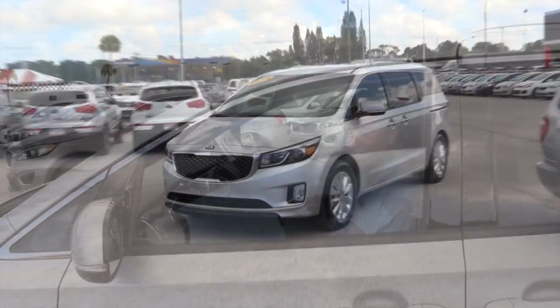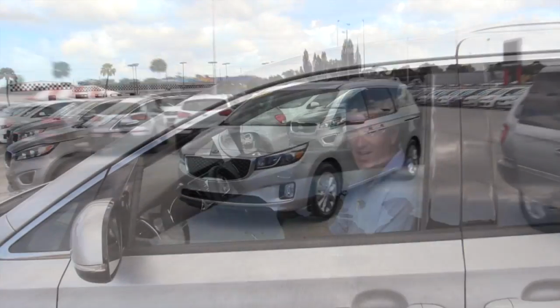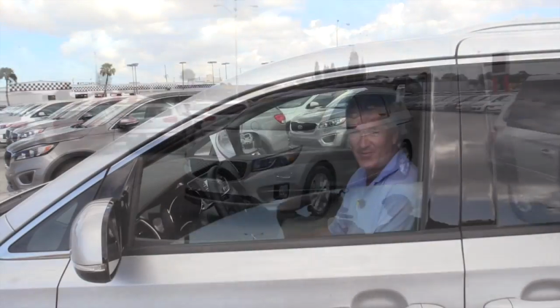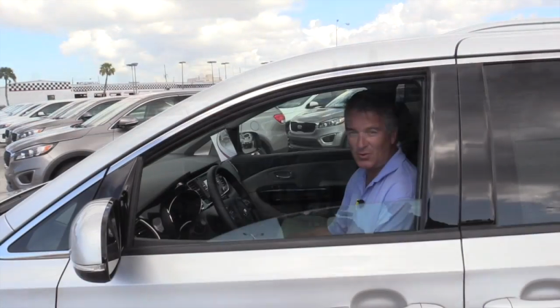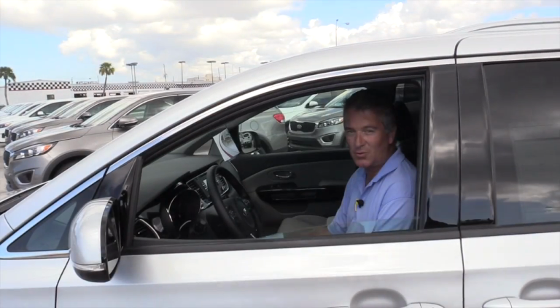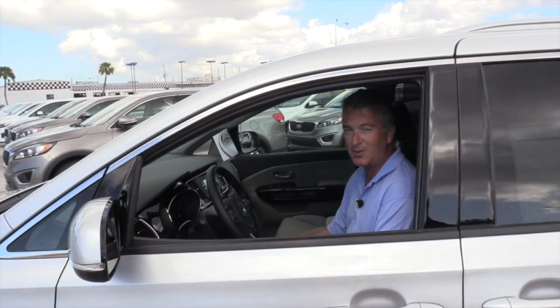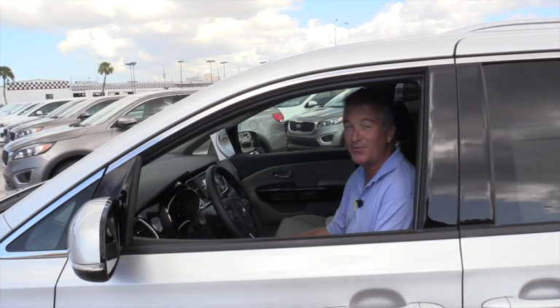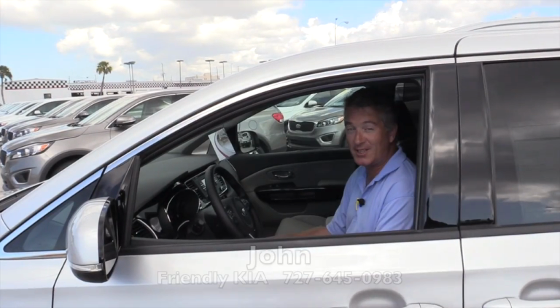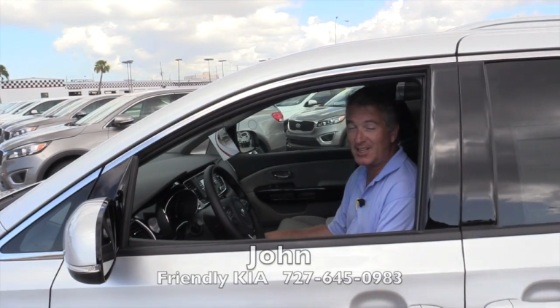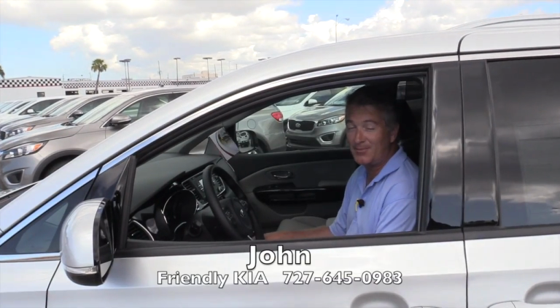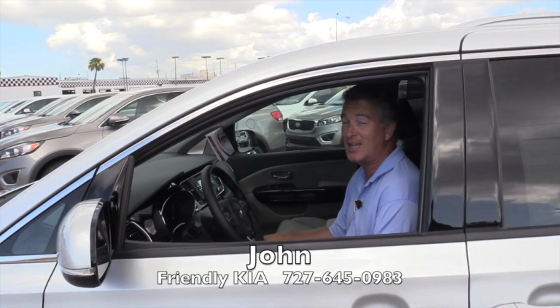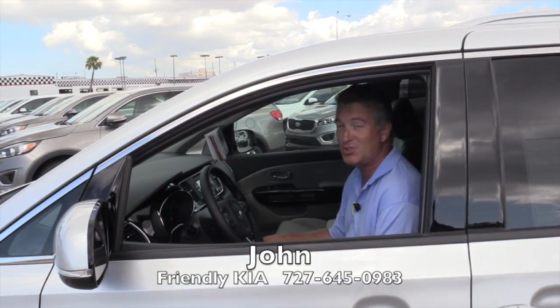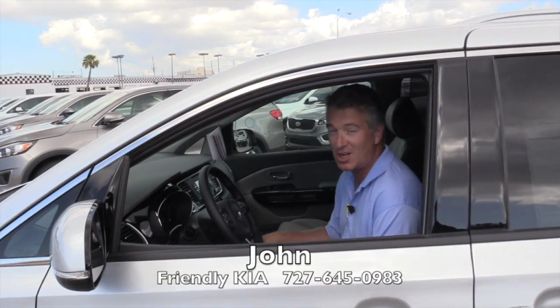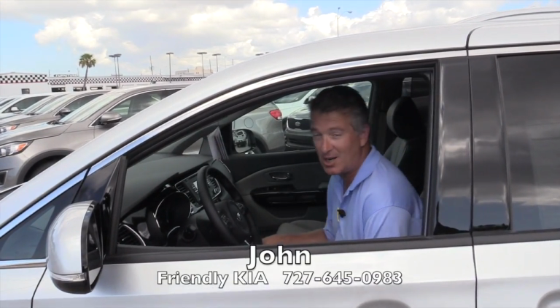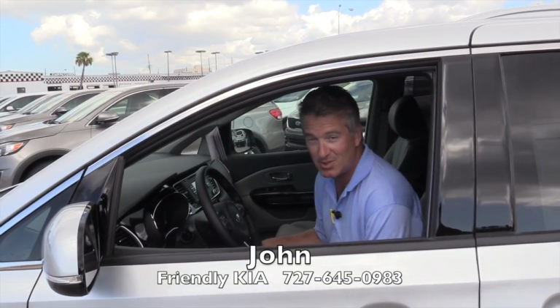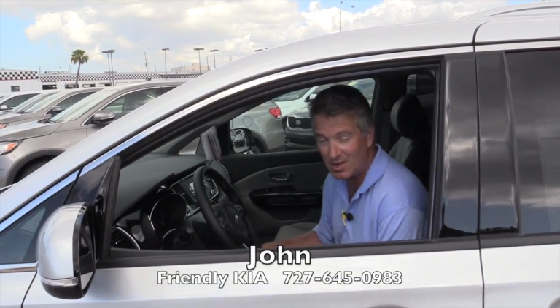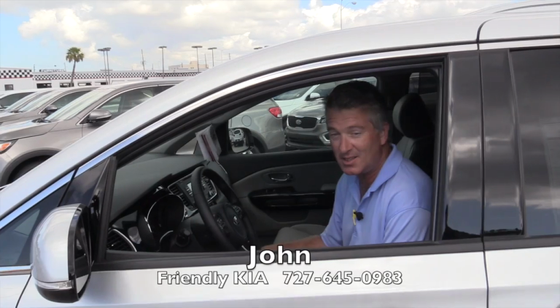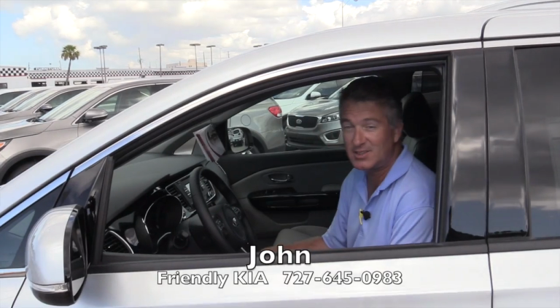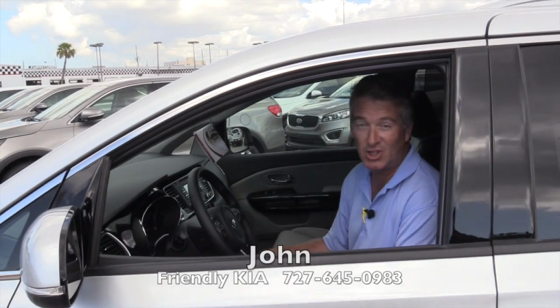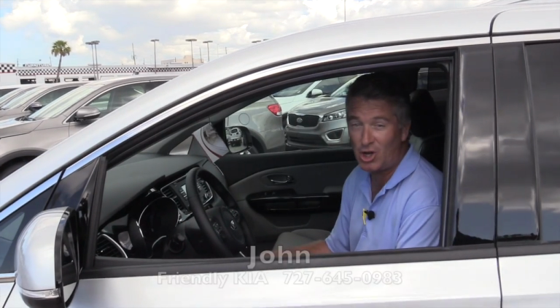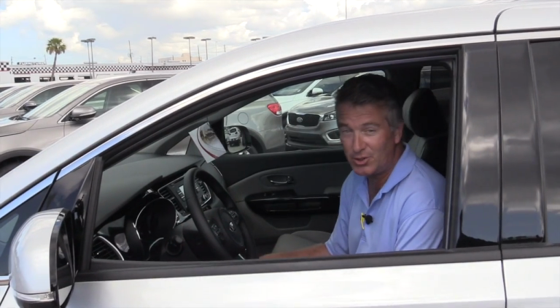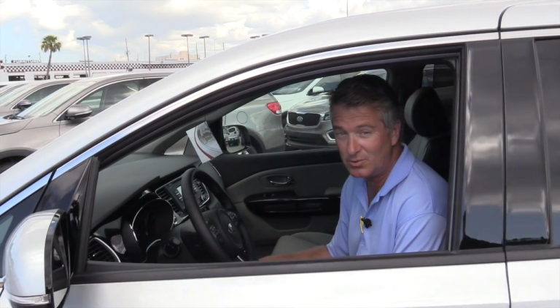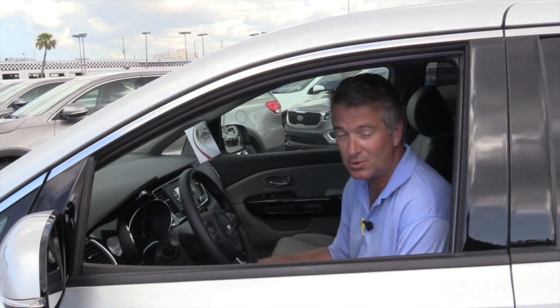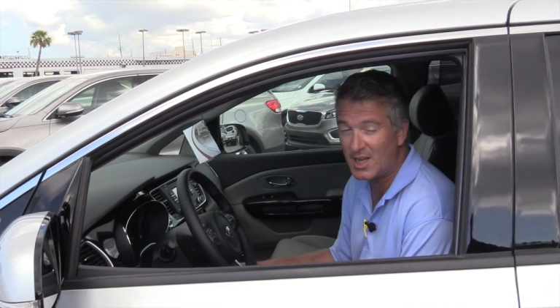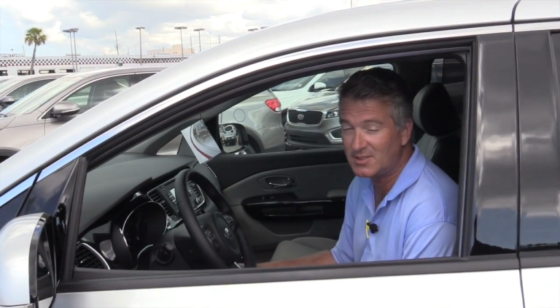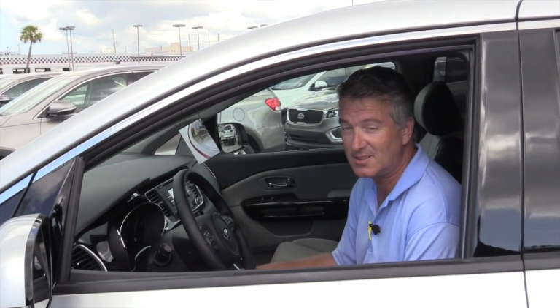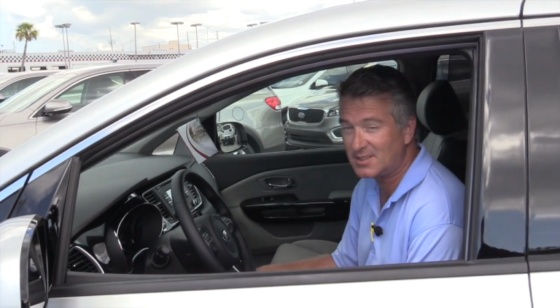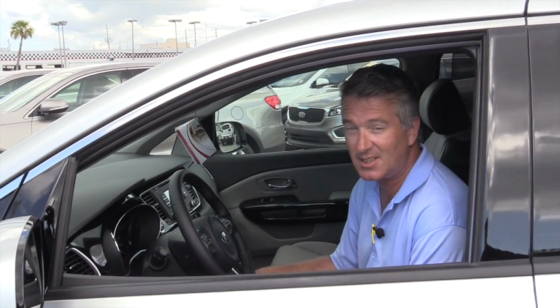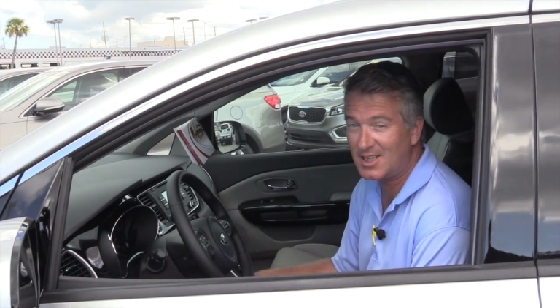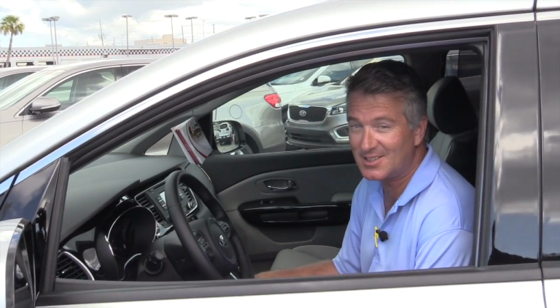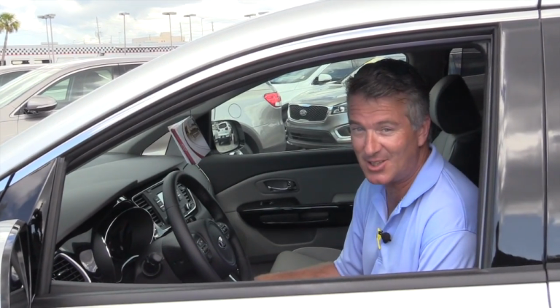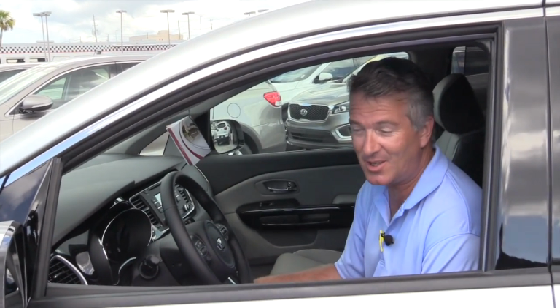Hi folks, welcome to Friendly Kia. My name is John Armstrong and this is the all-new 2016 Kia Sedona.